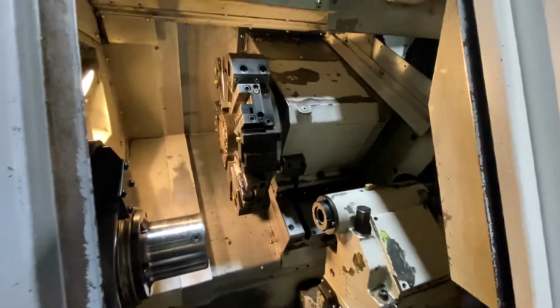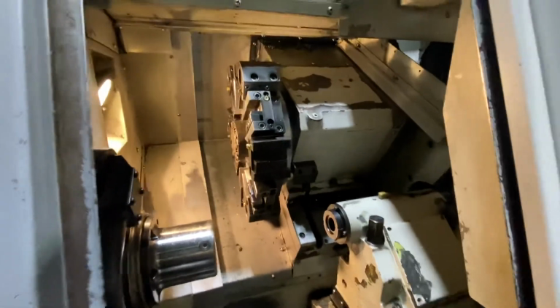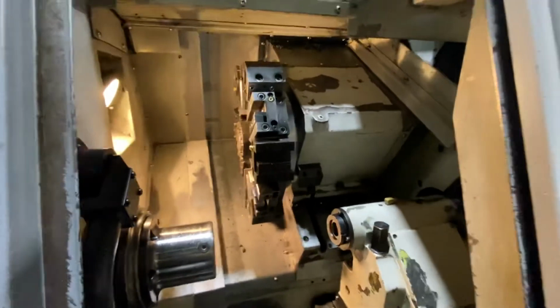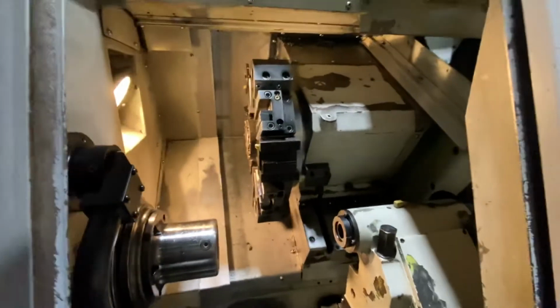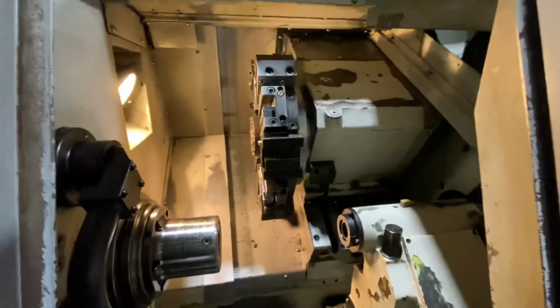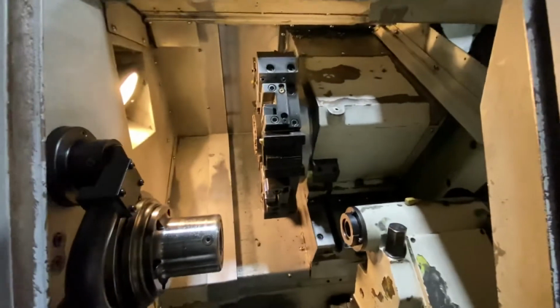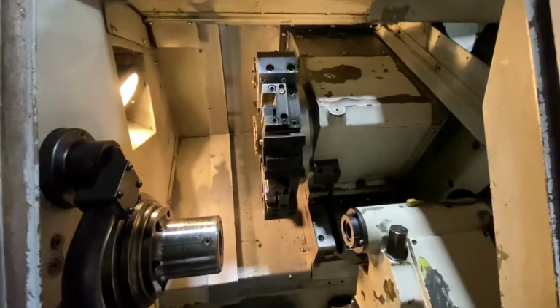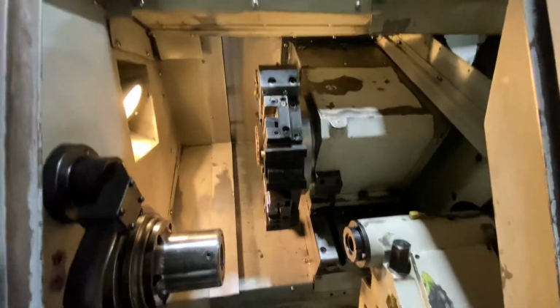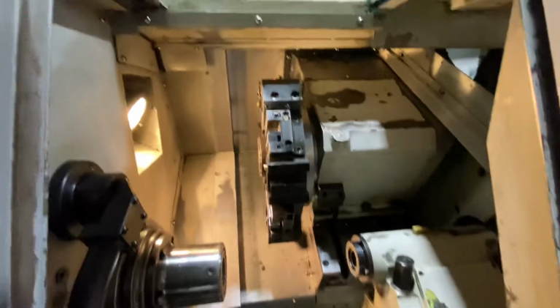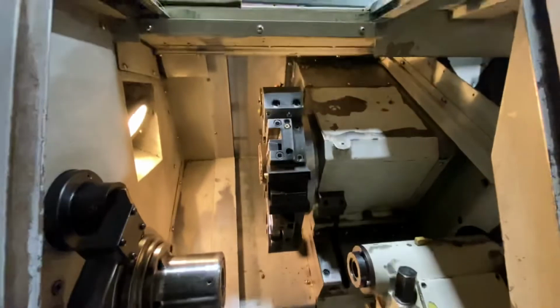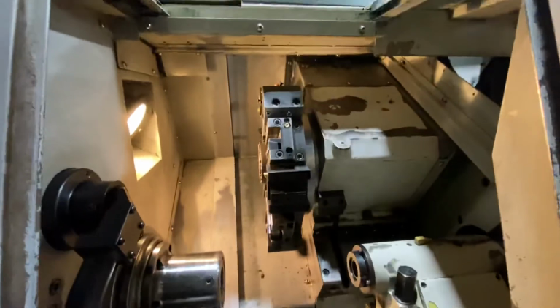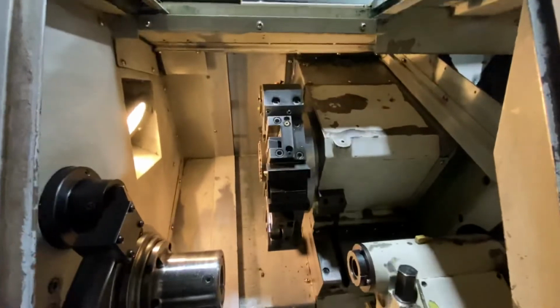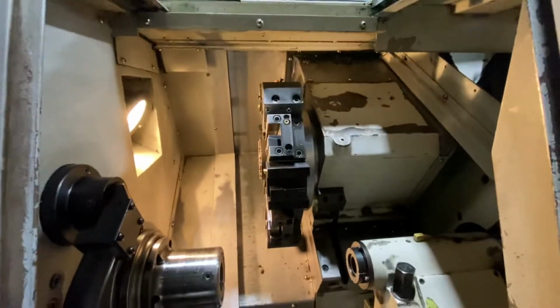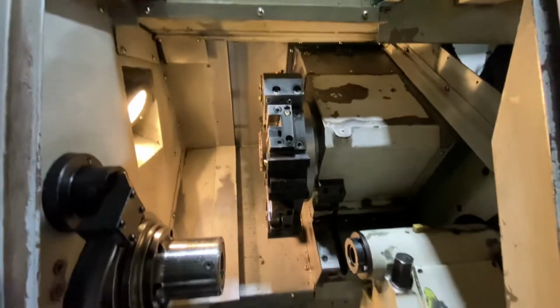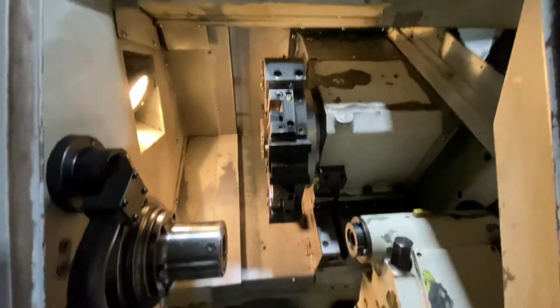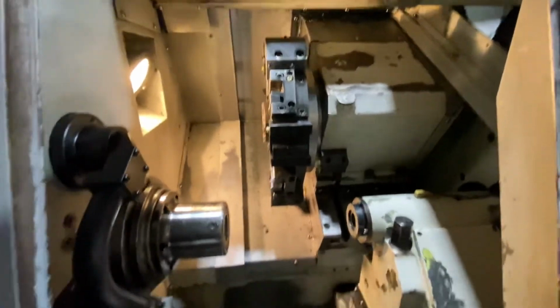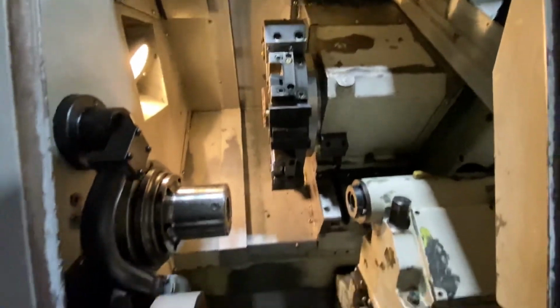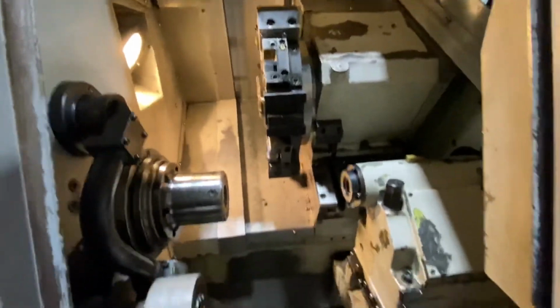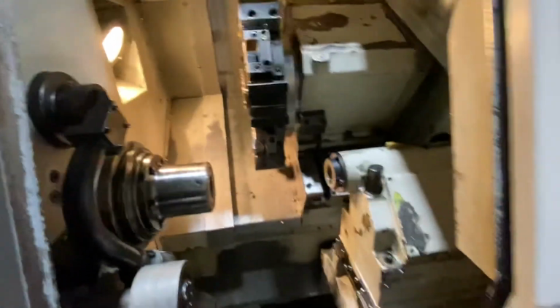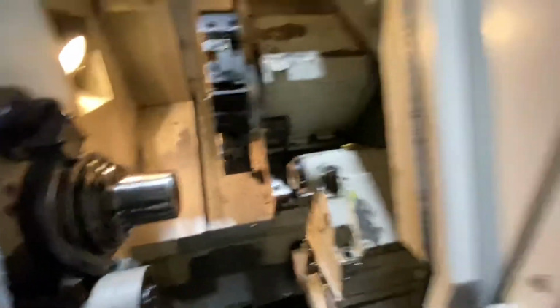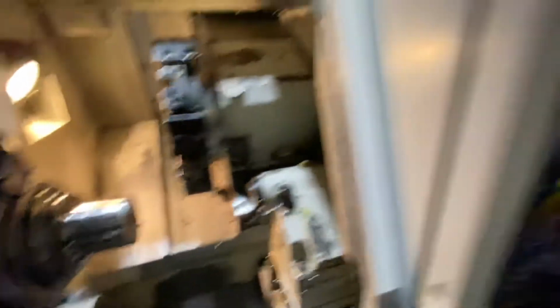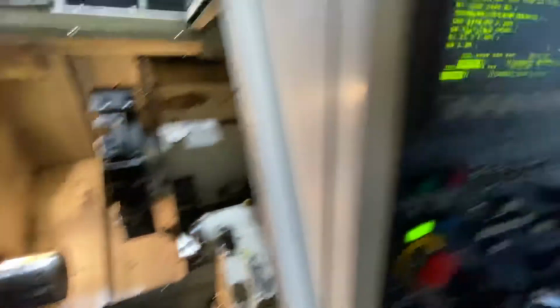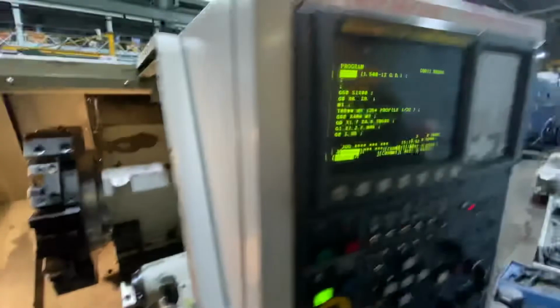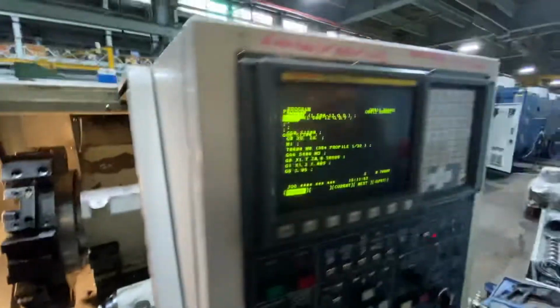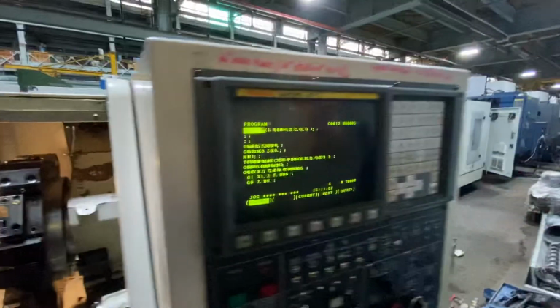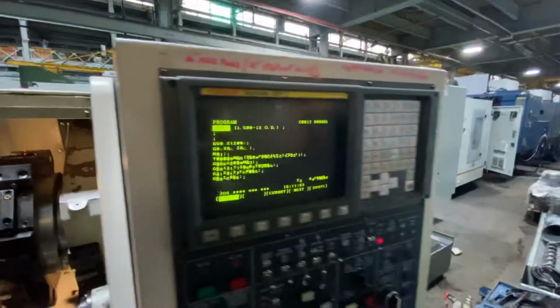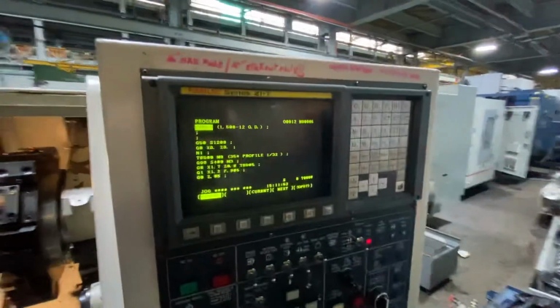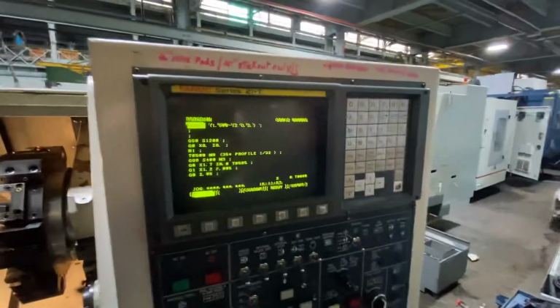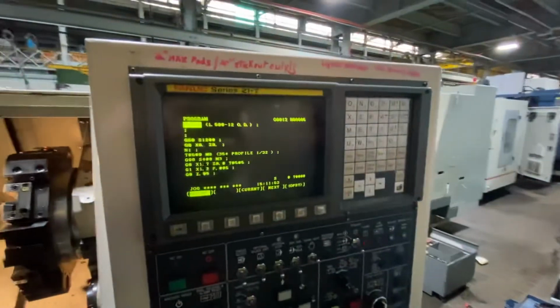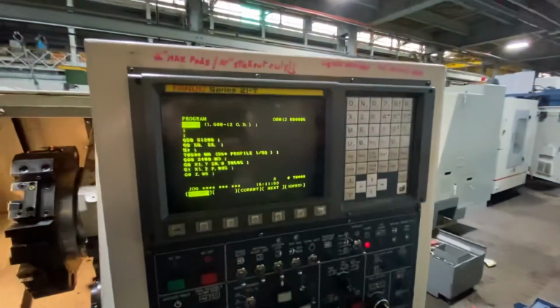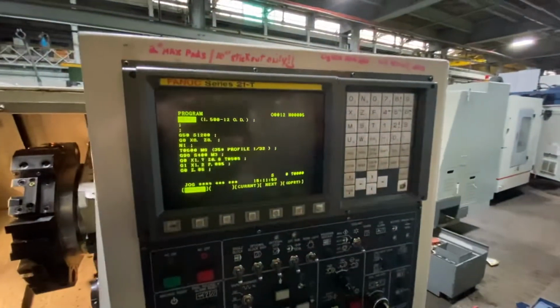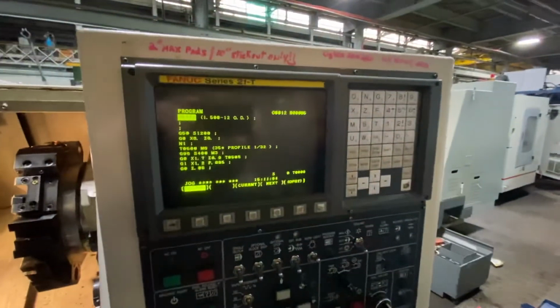This machine can be inspected under power in our Harrison, New Jersey warehouse. Thanks for watching.